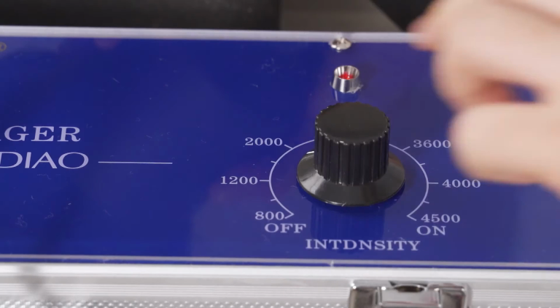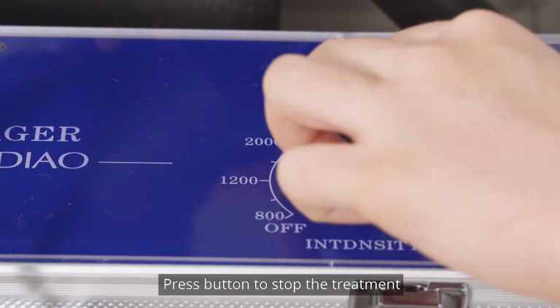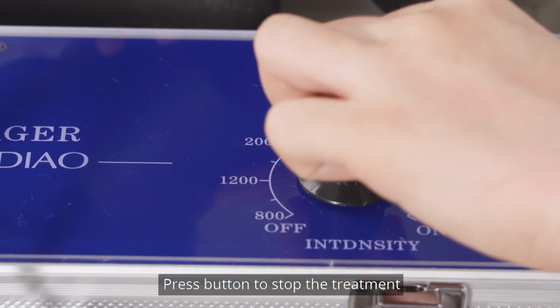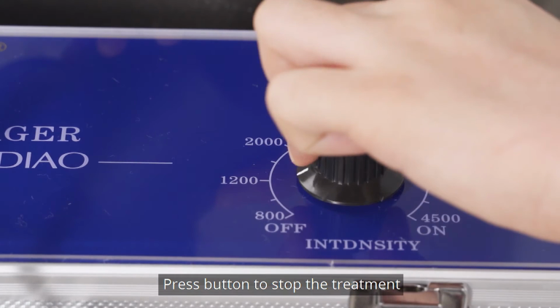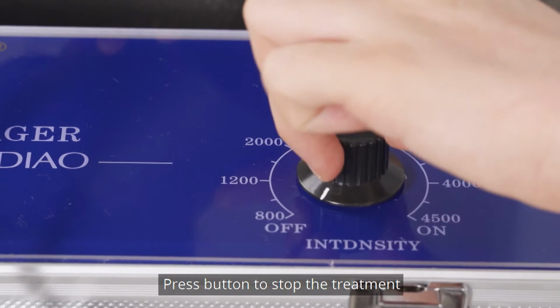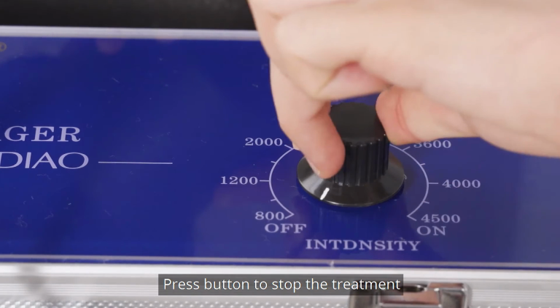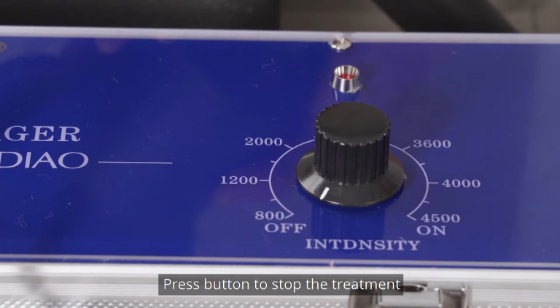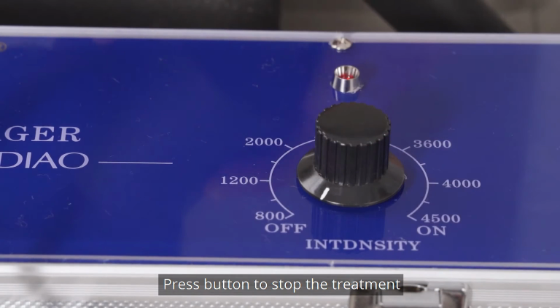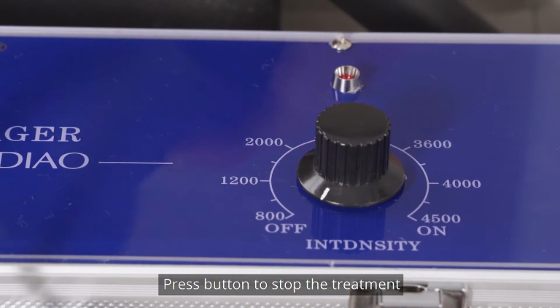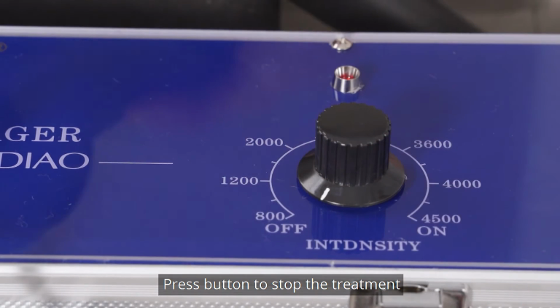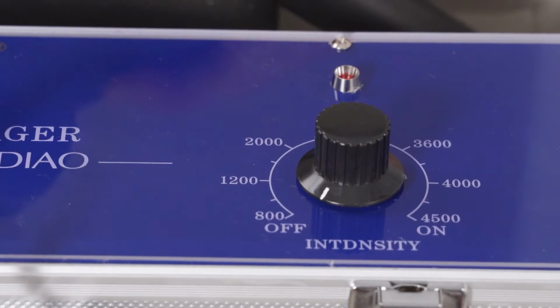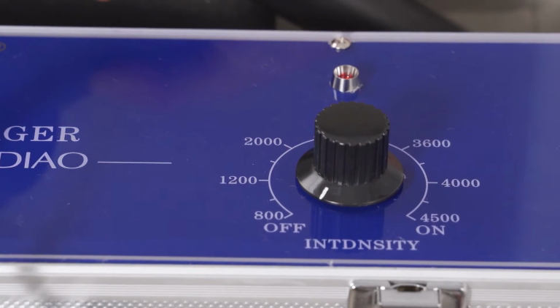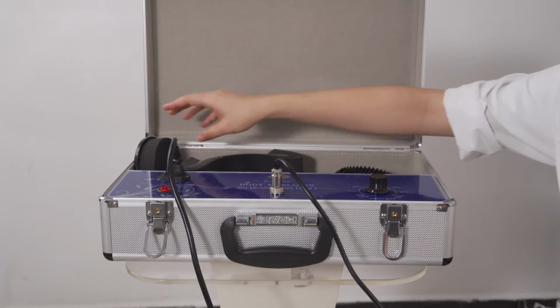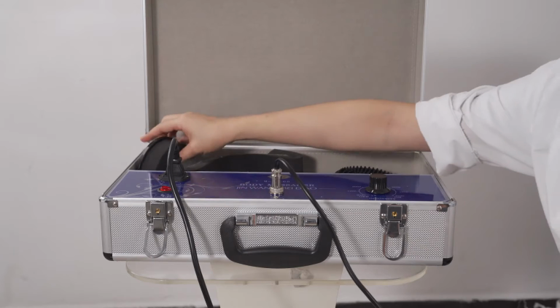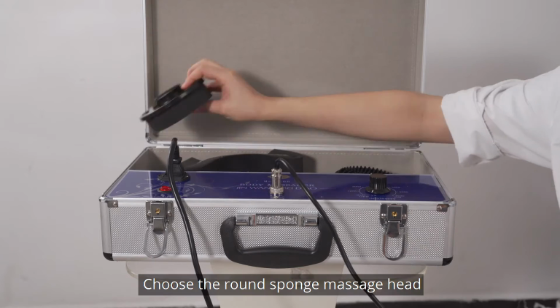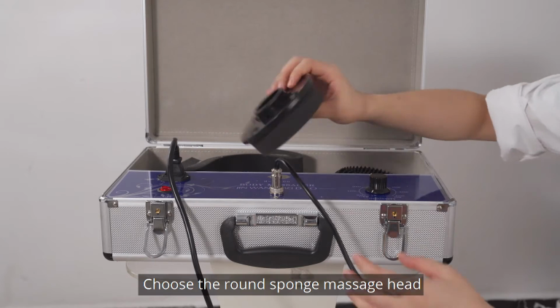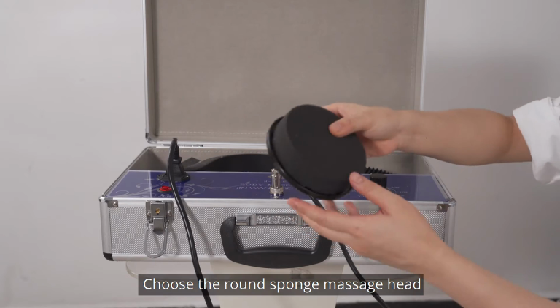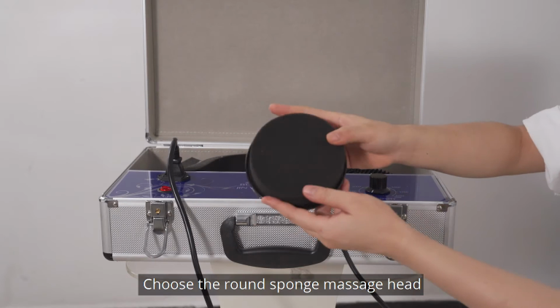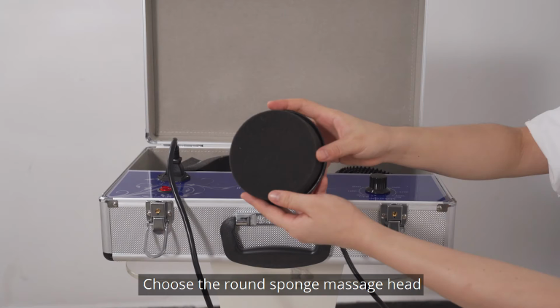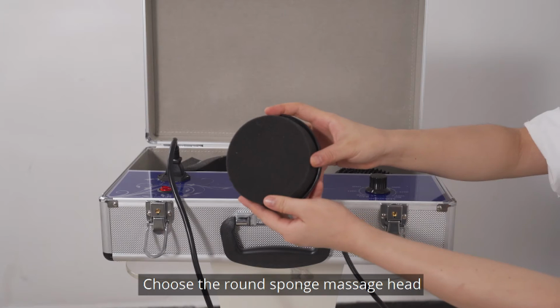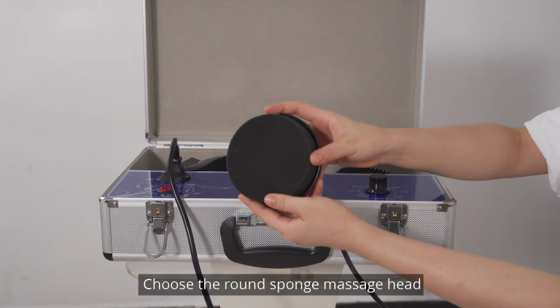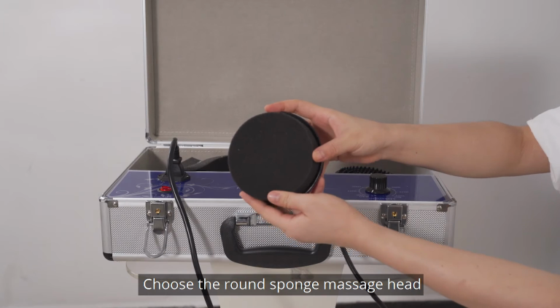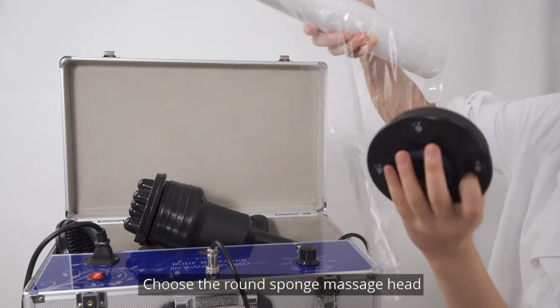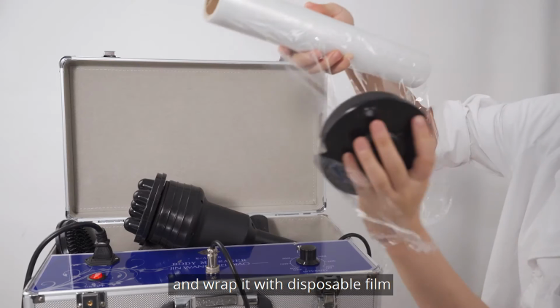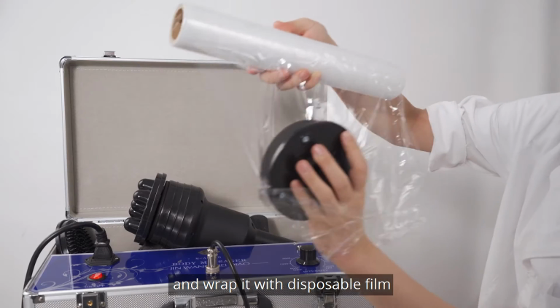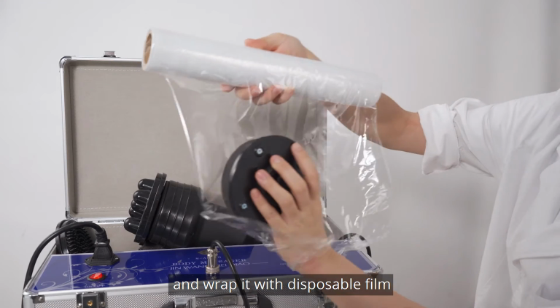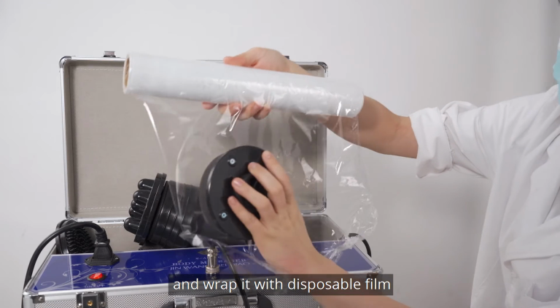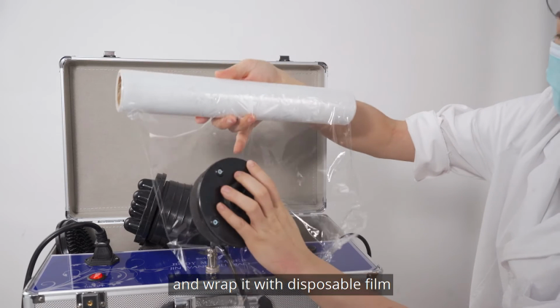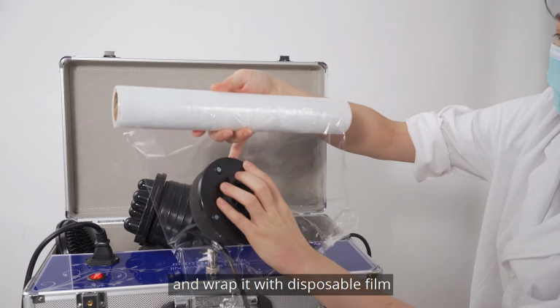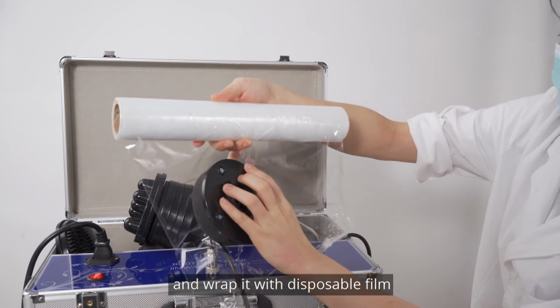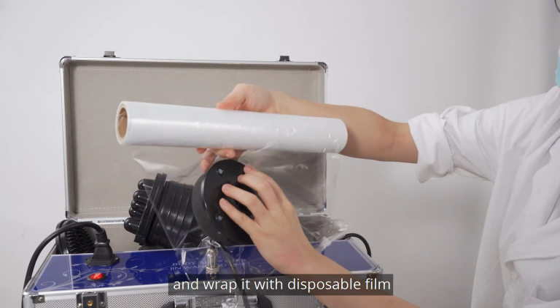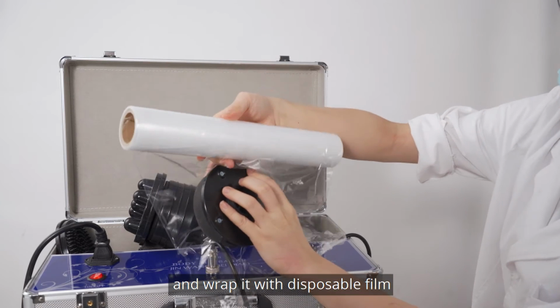Press the button to stop the treatment. Choose the round sponge massage head and wrap it with disposable foam.